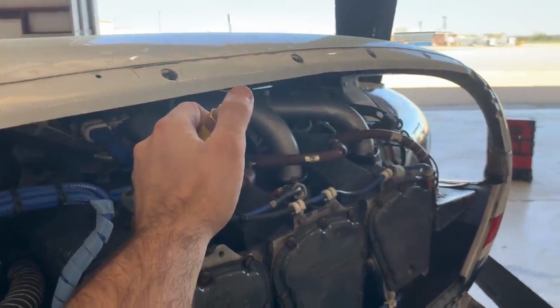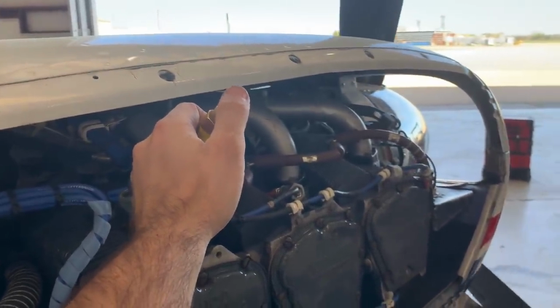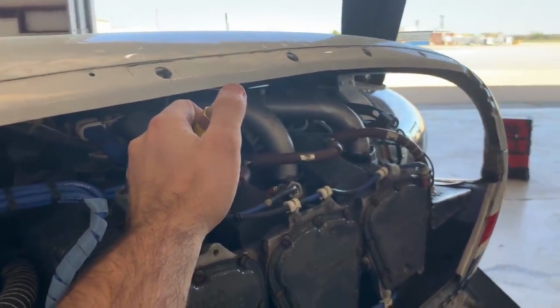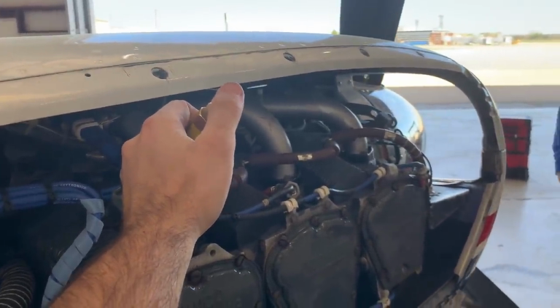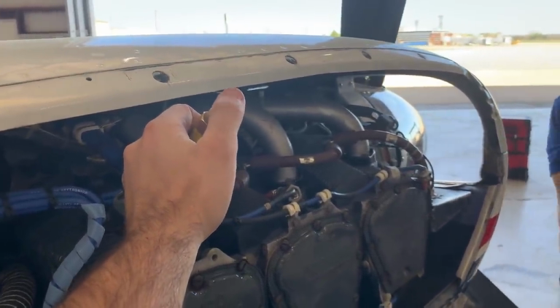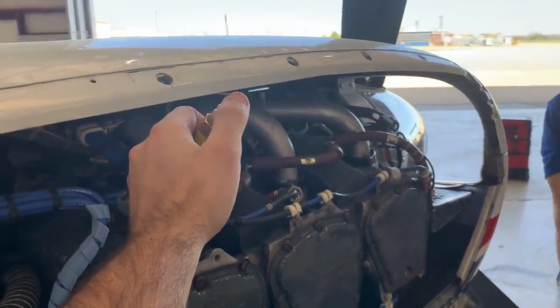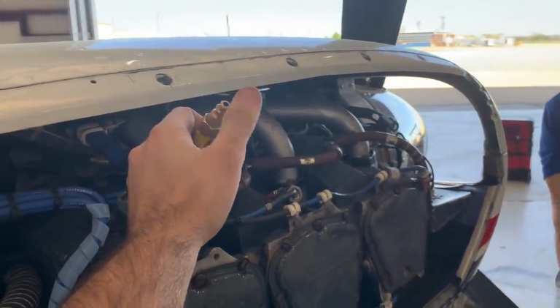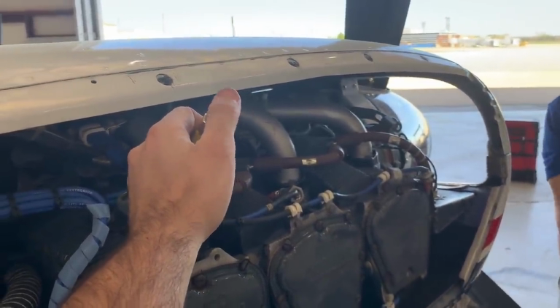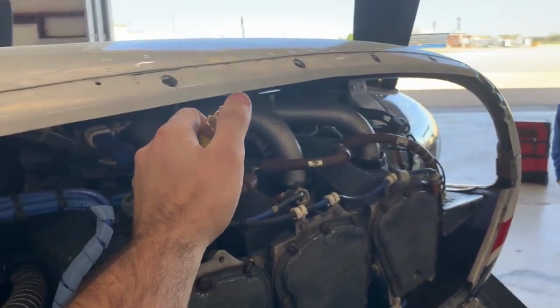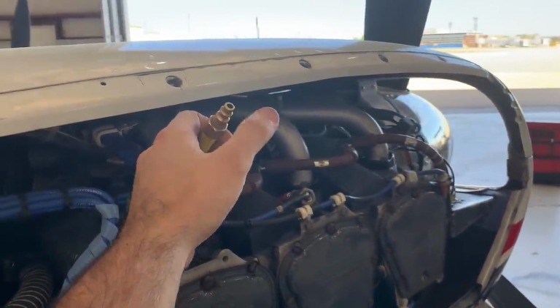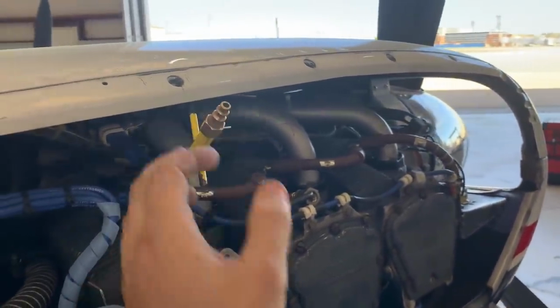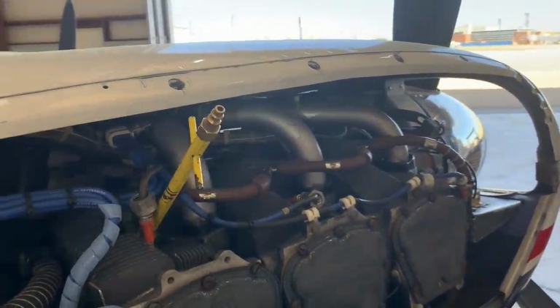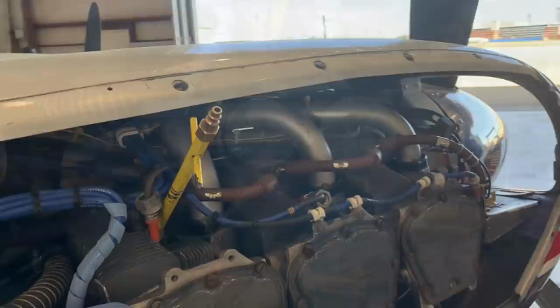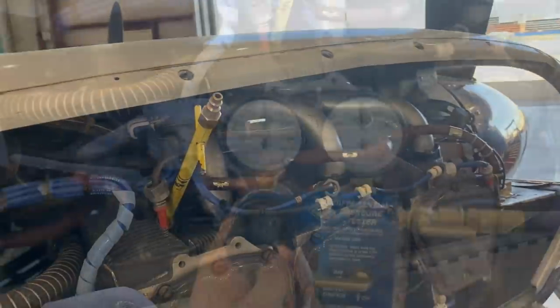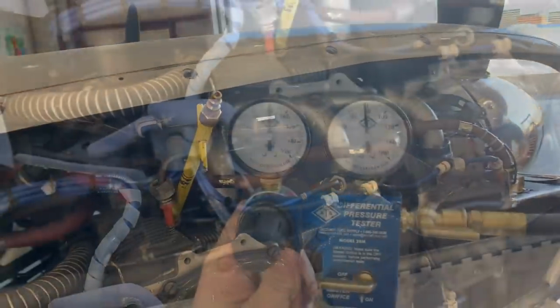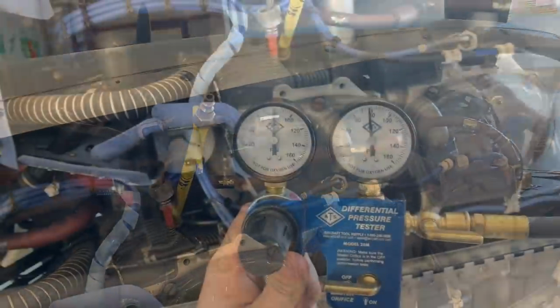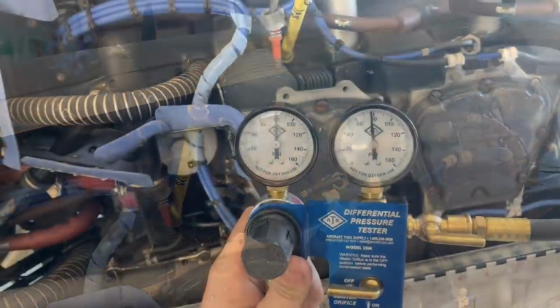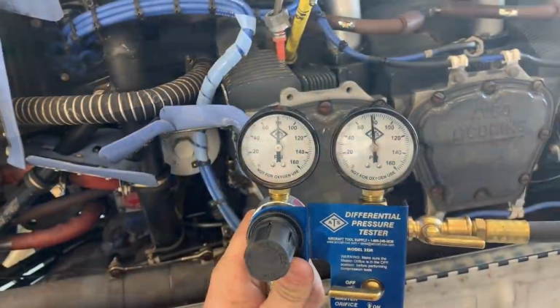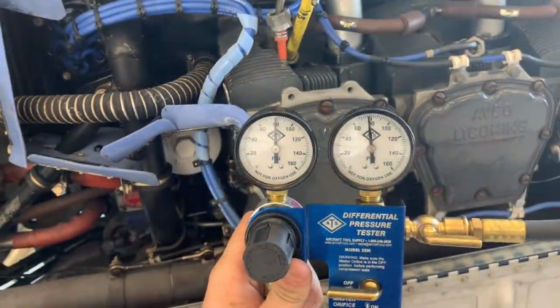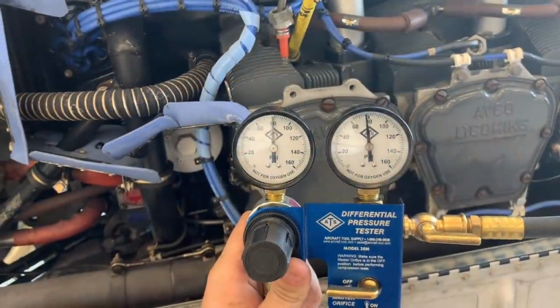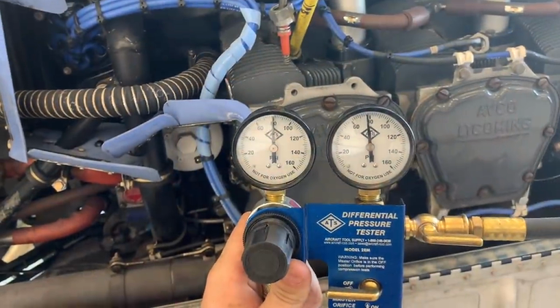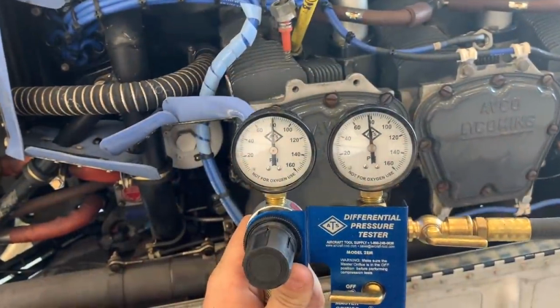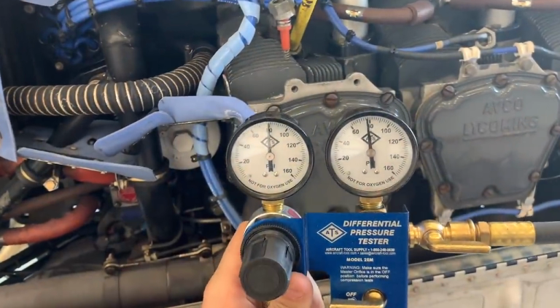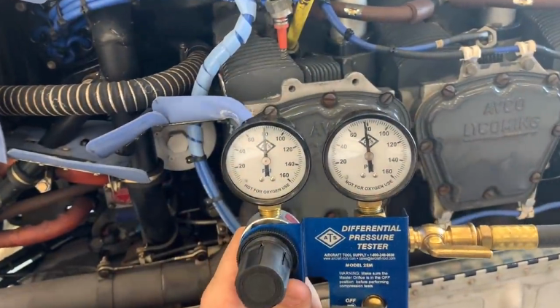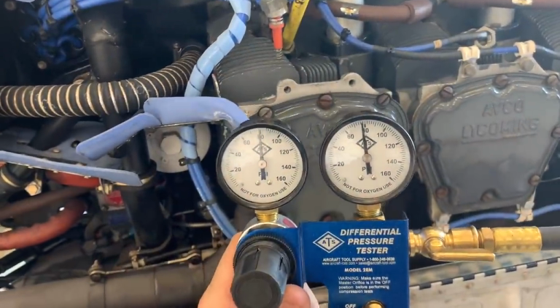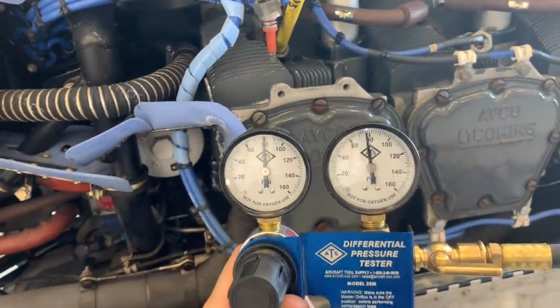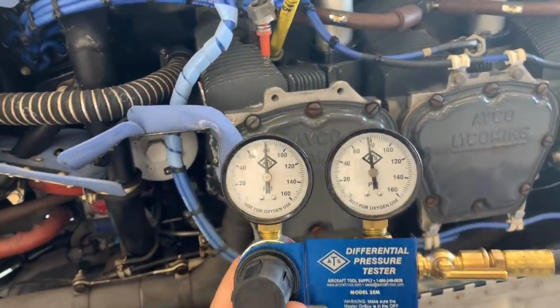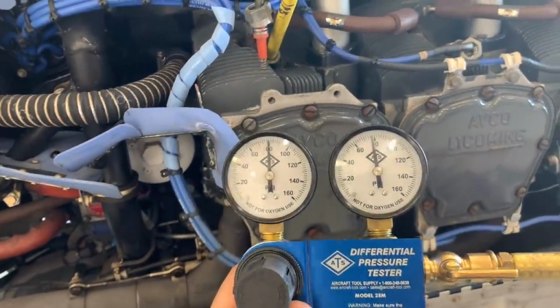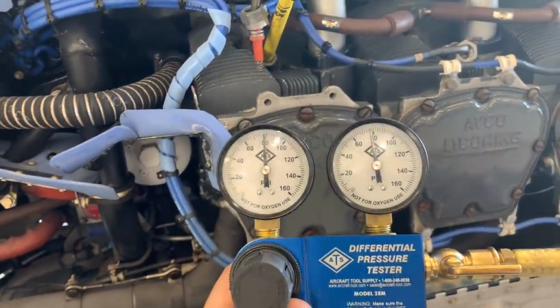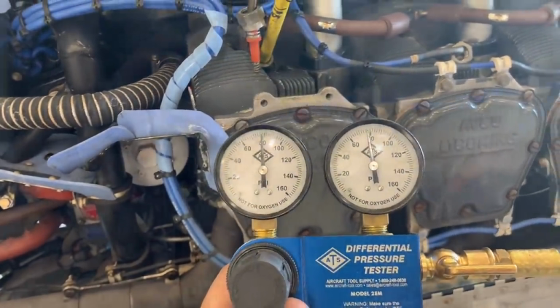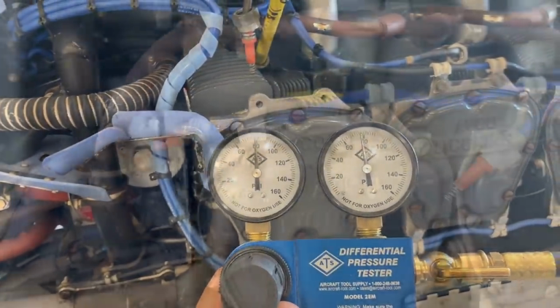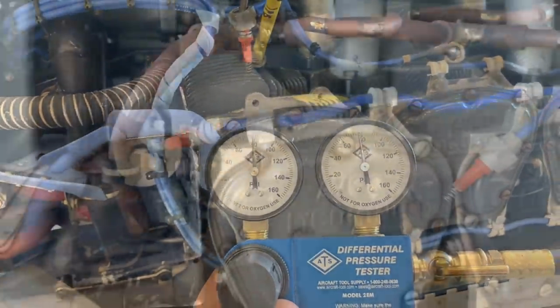Stop right there. At least we know number six has got good compression.